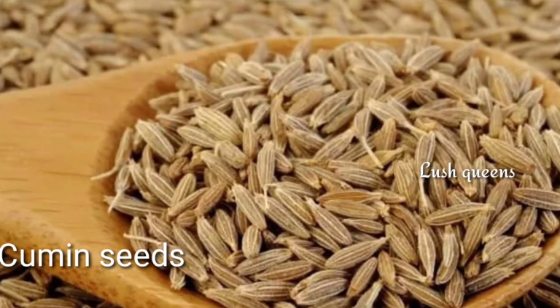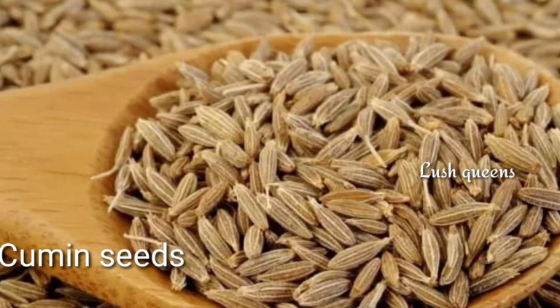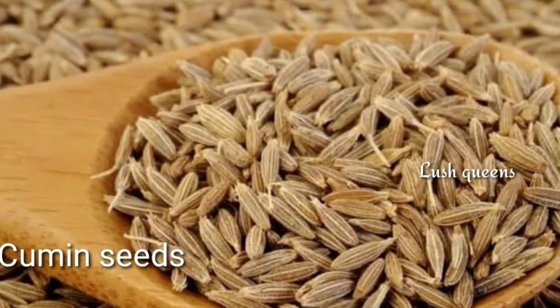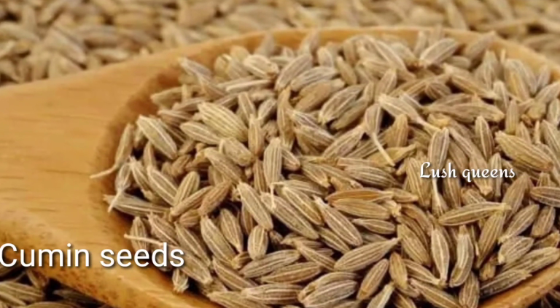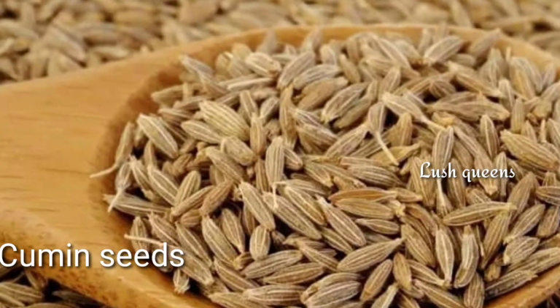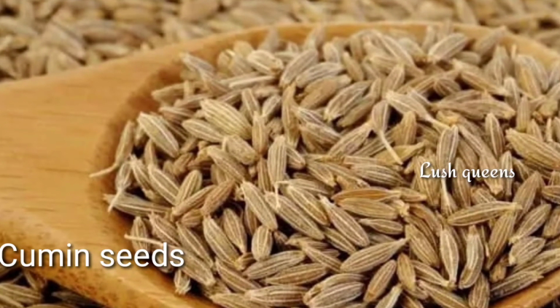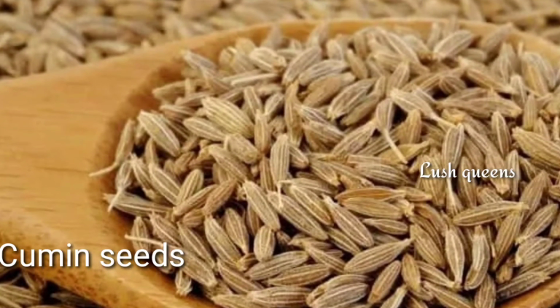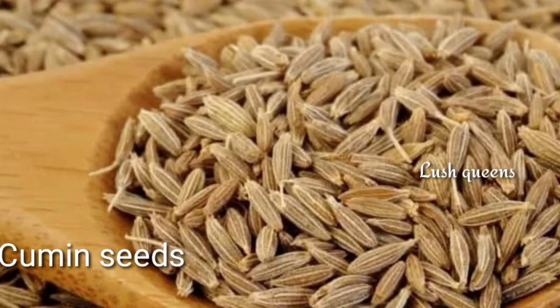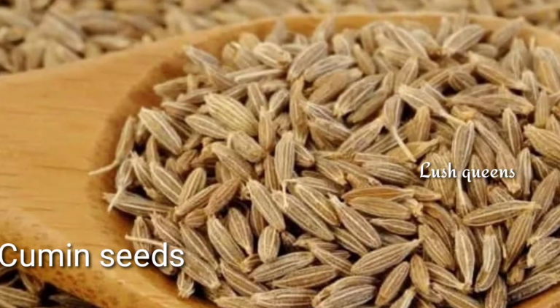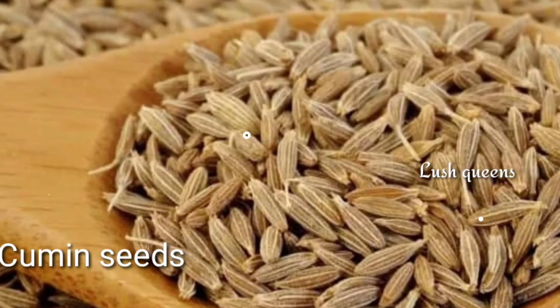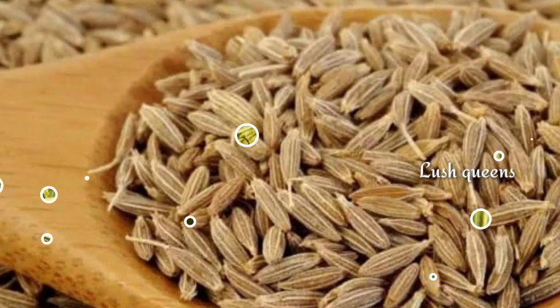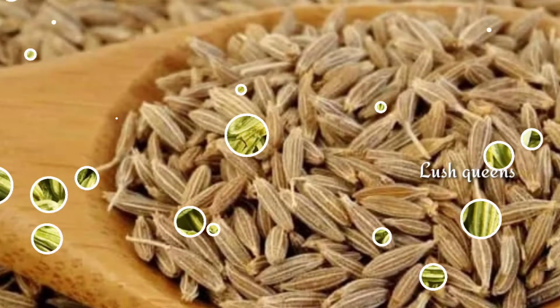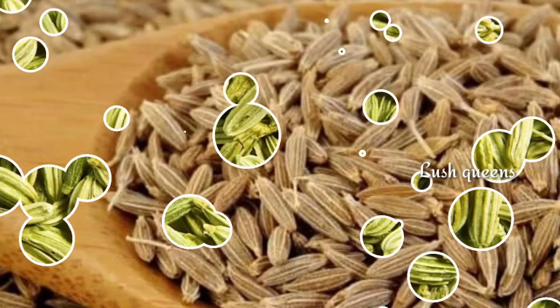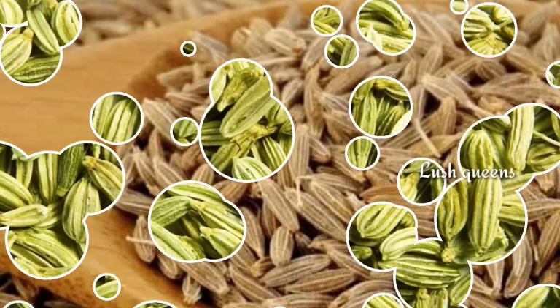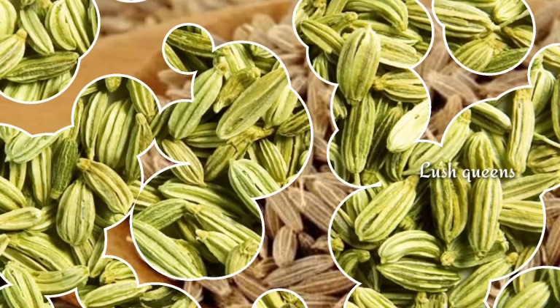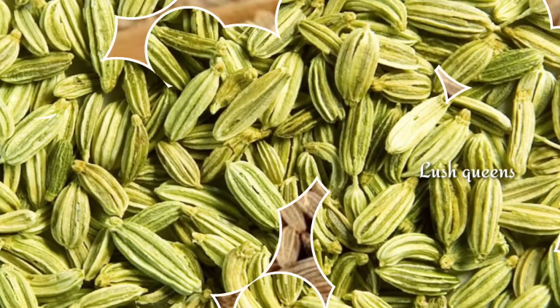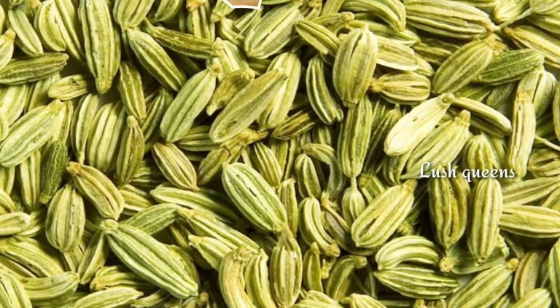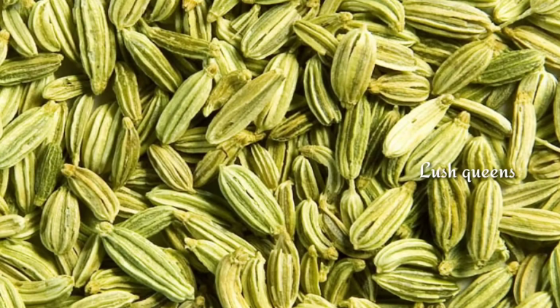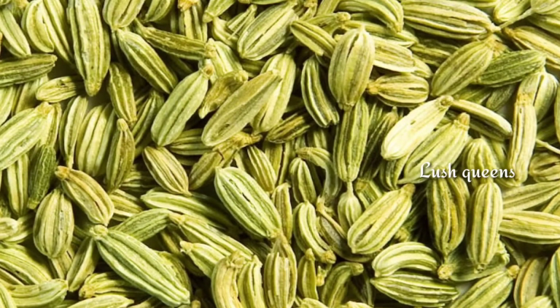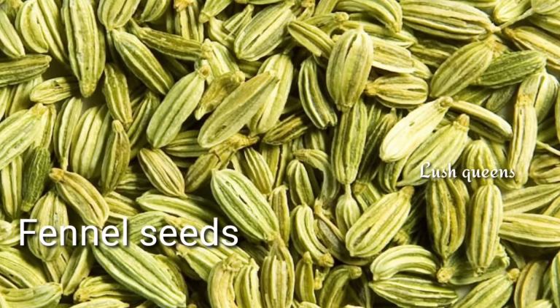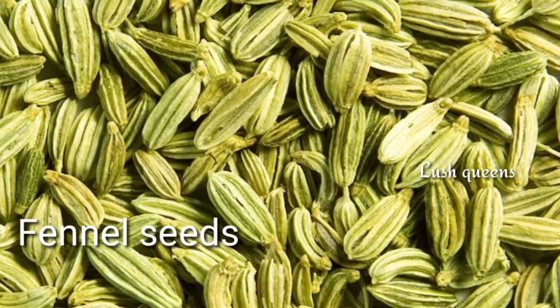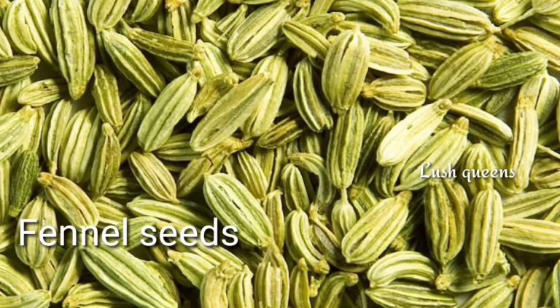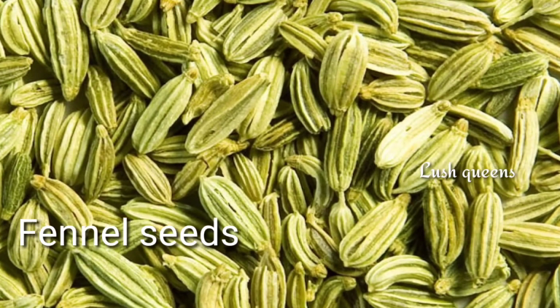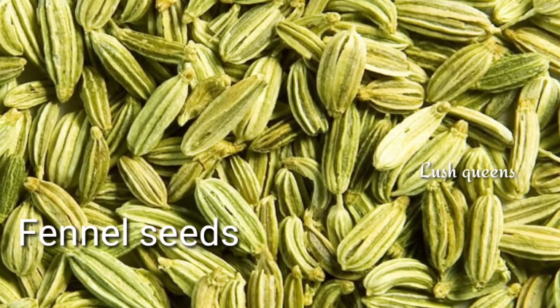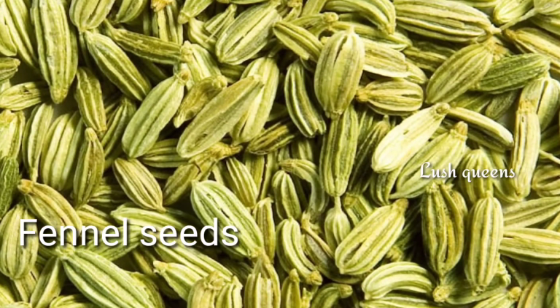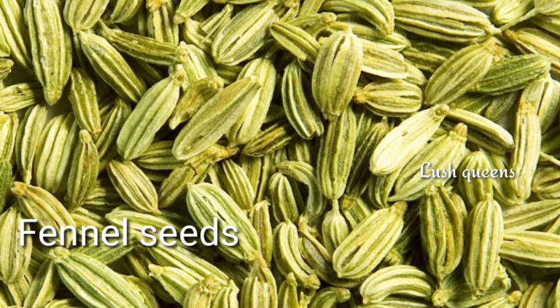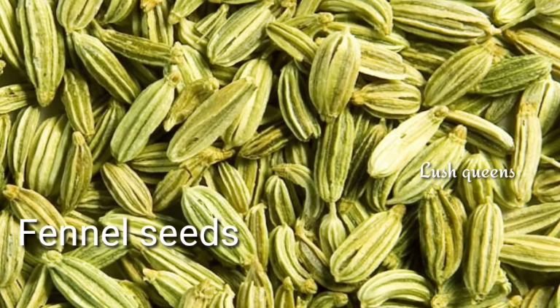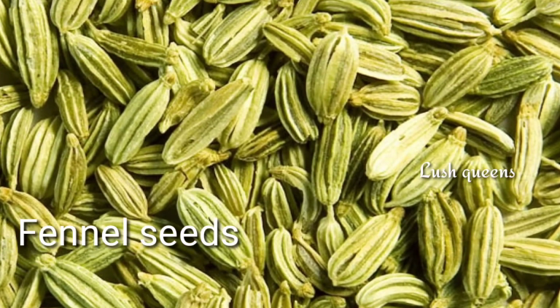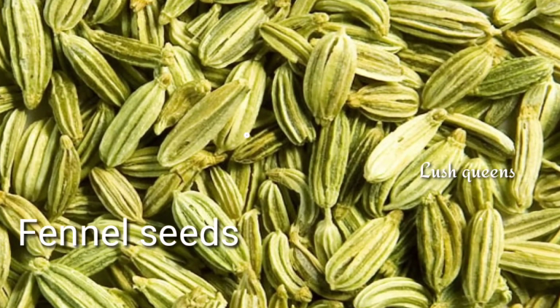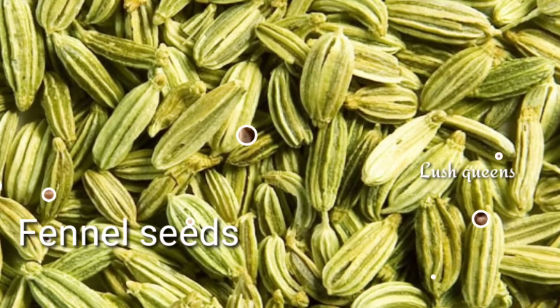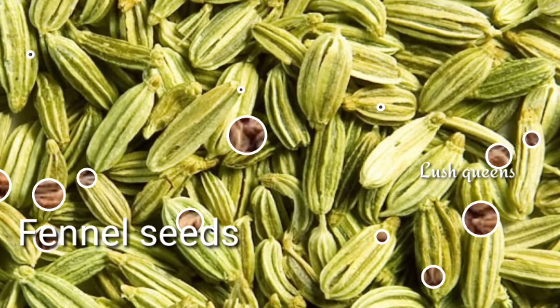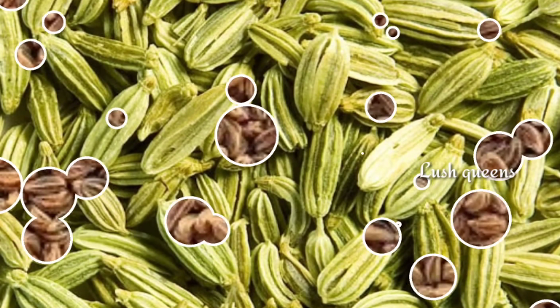The main ingredients of this detox water are Jilakara, Songfu, and Warm water.